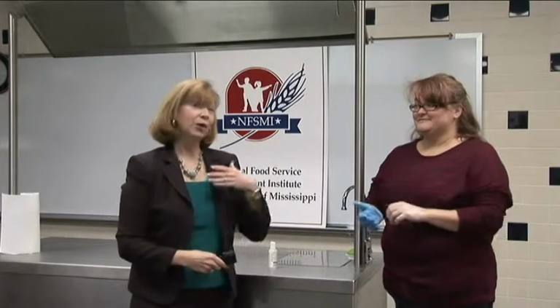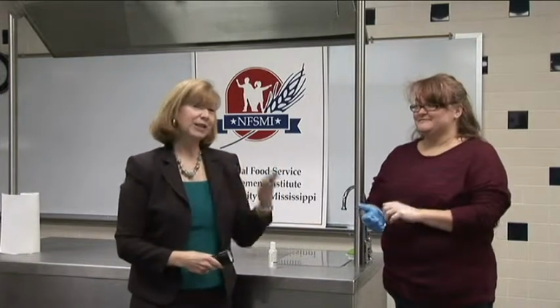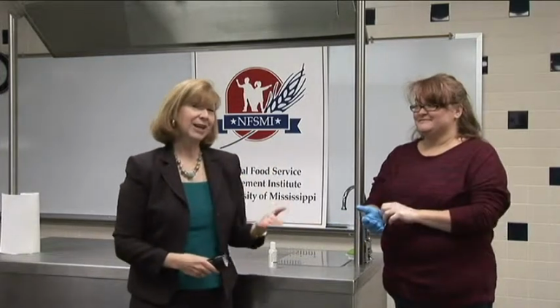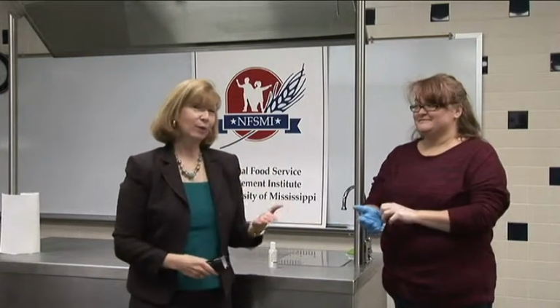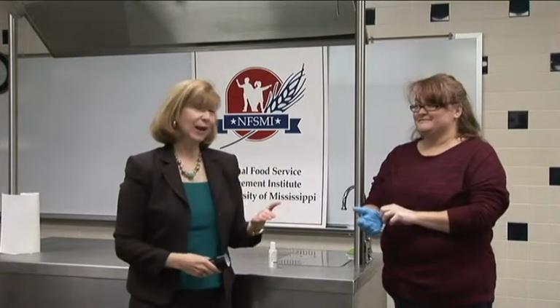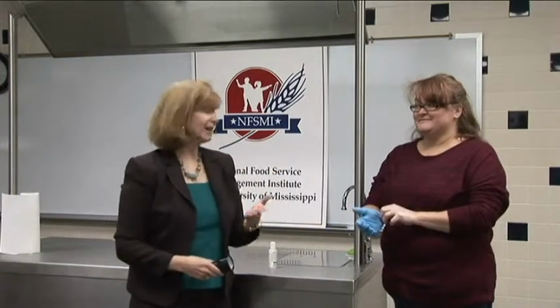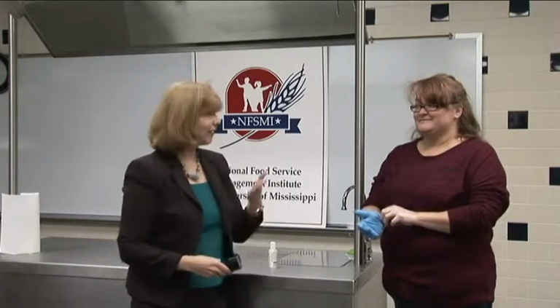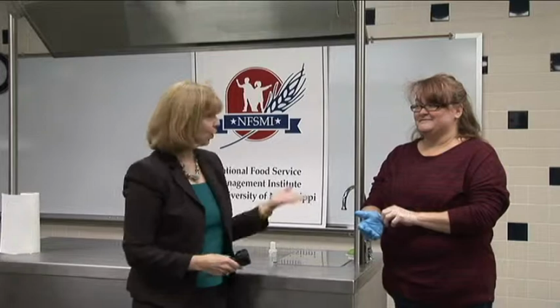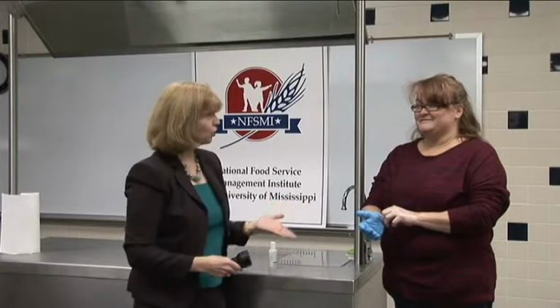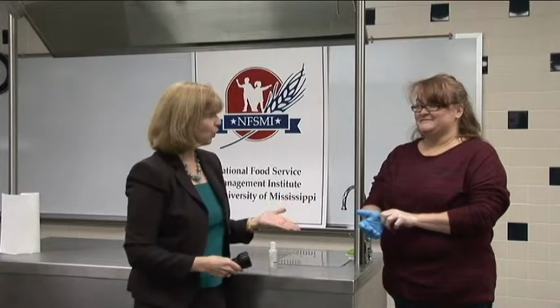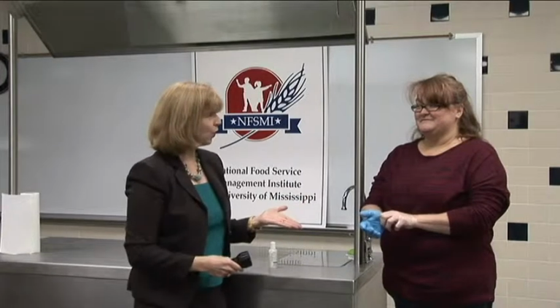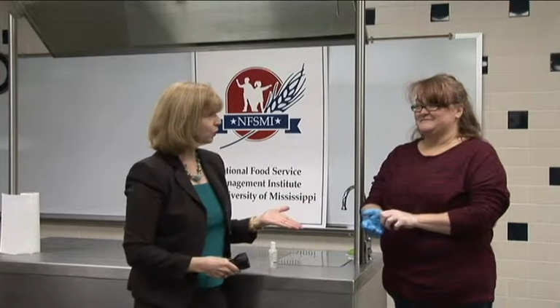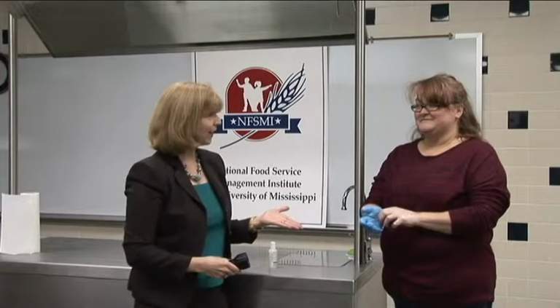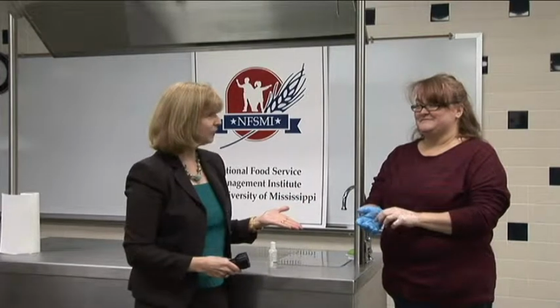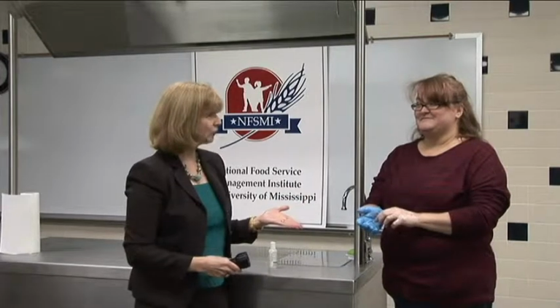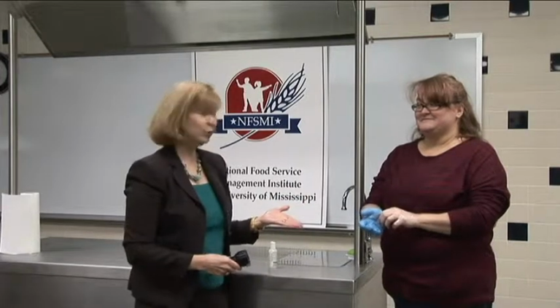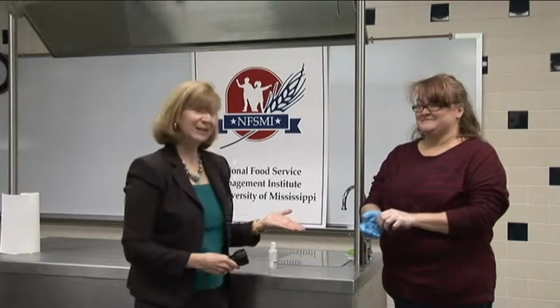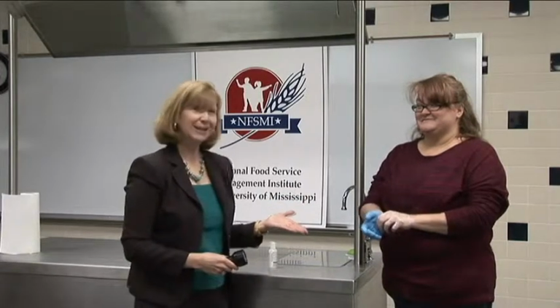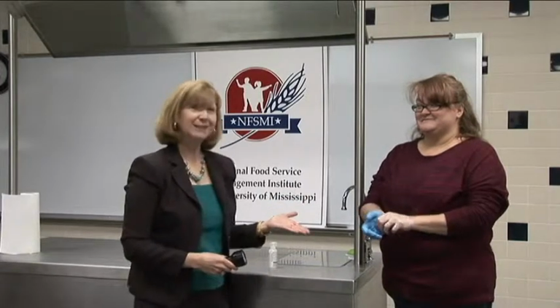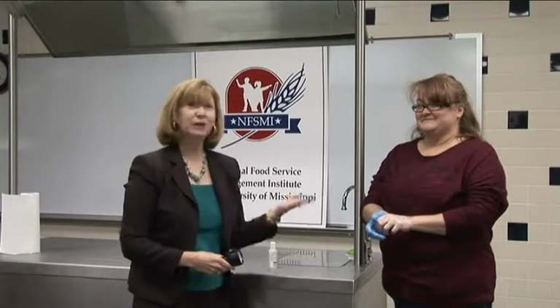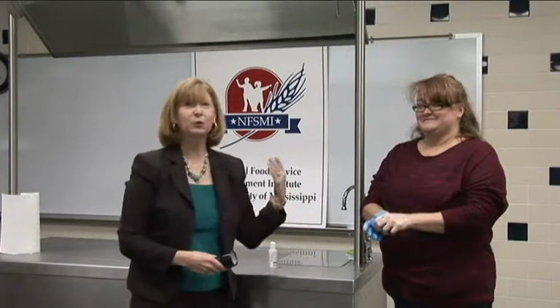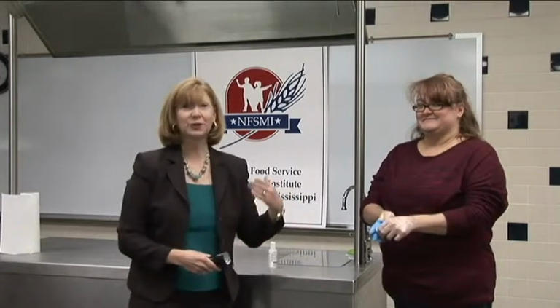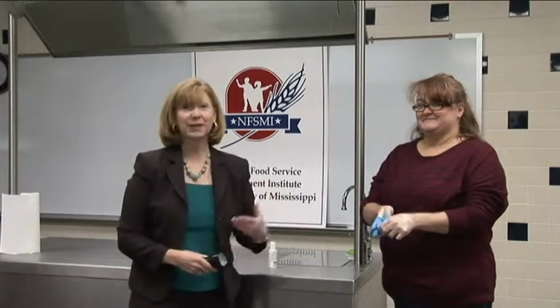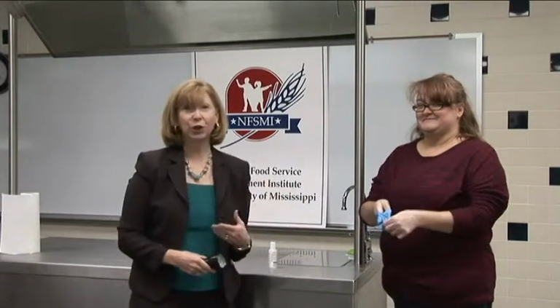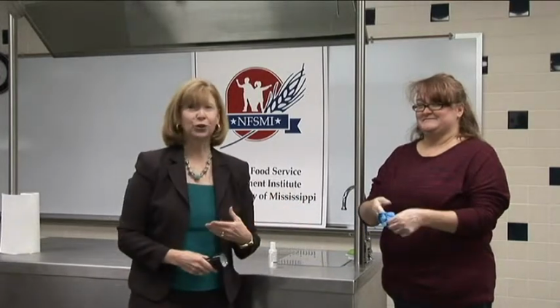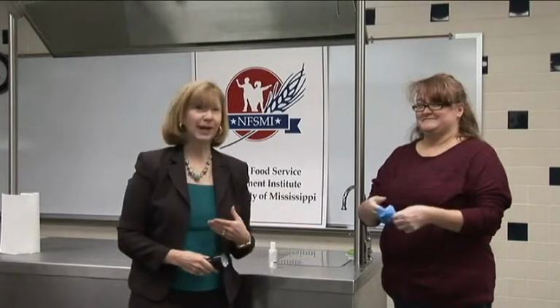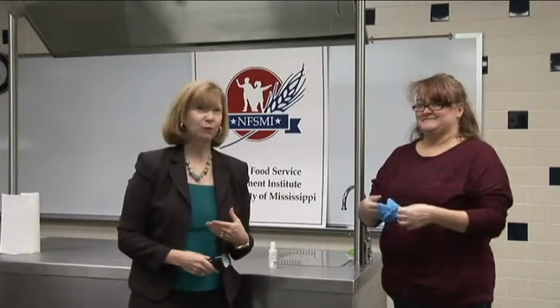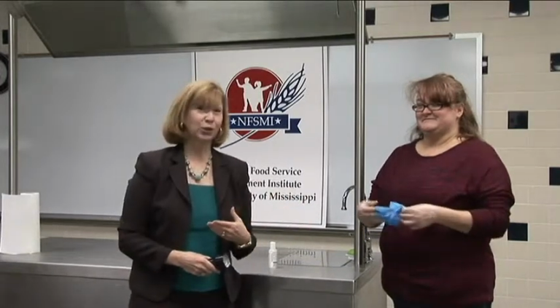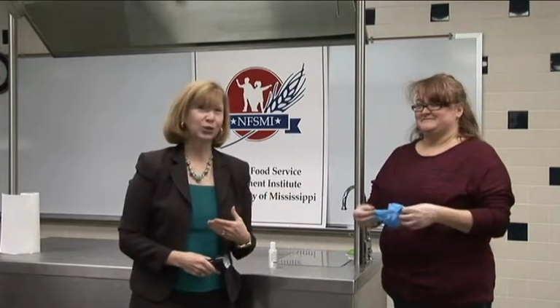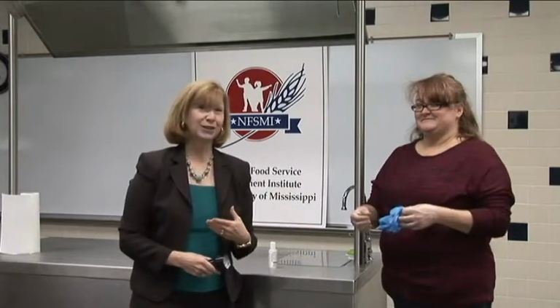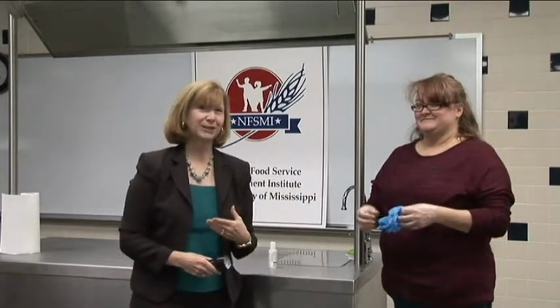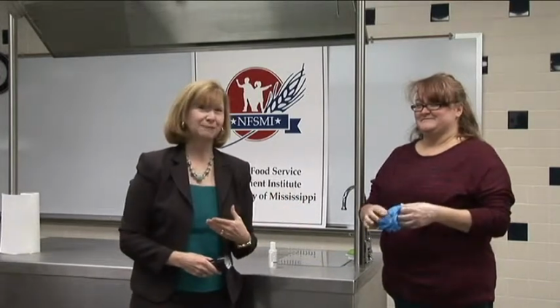So that really reinforces the point that we need to wash our hands before we put gloves on. We're going to take a break and have Margie go wash her hands for 20 seconds, and then we'll see what a good hand washer she is.